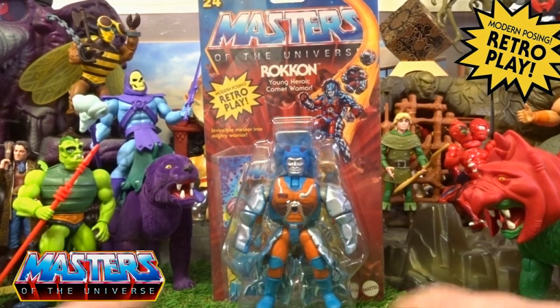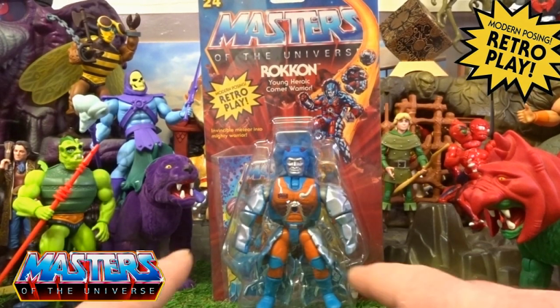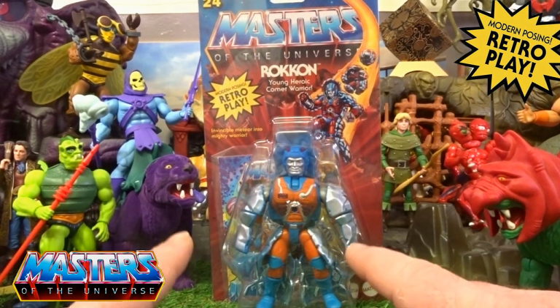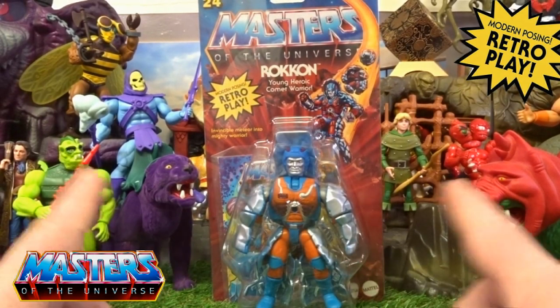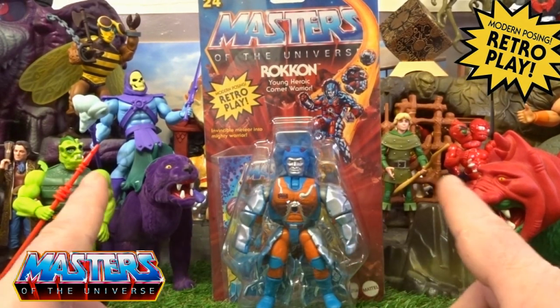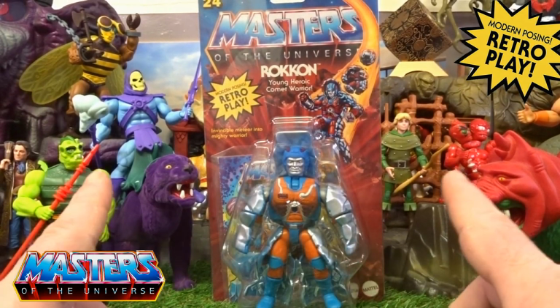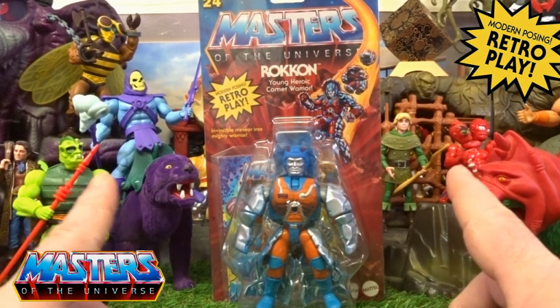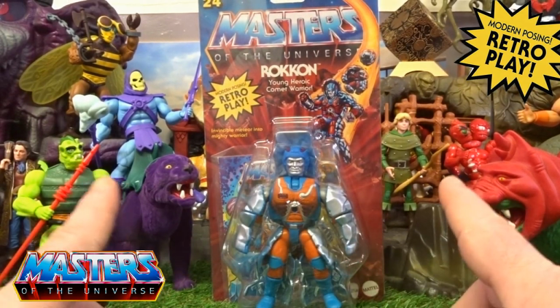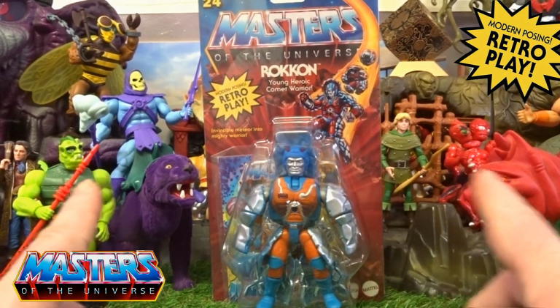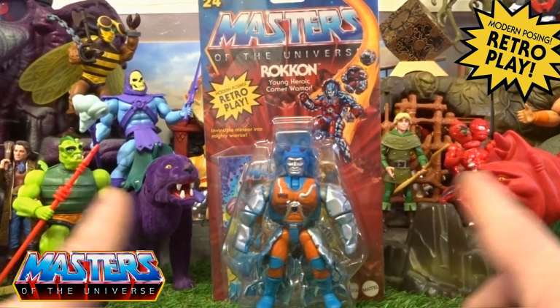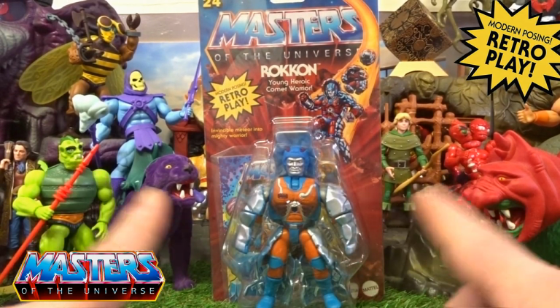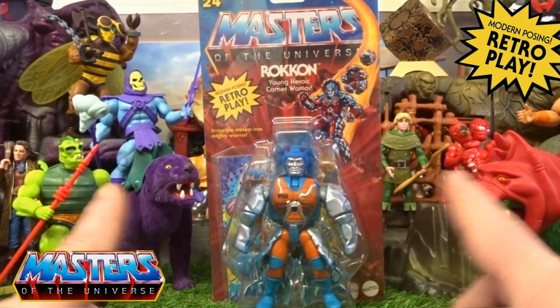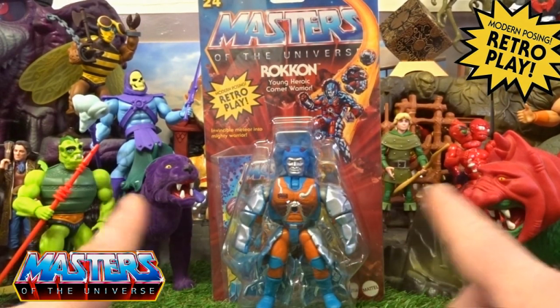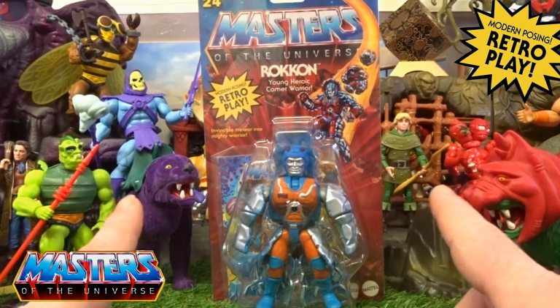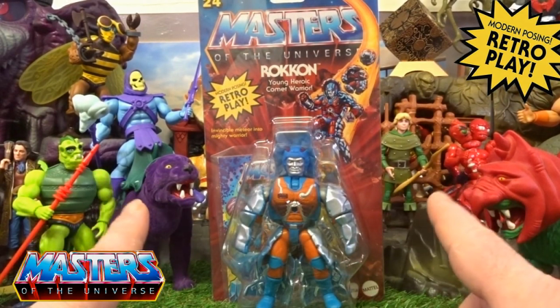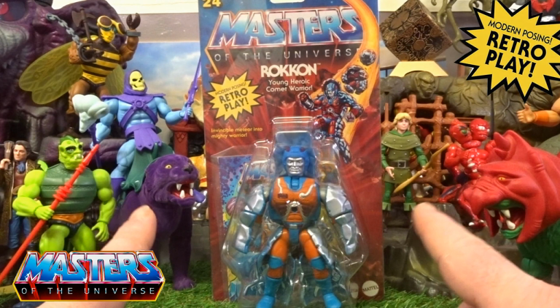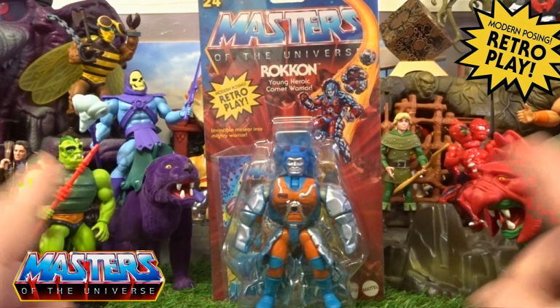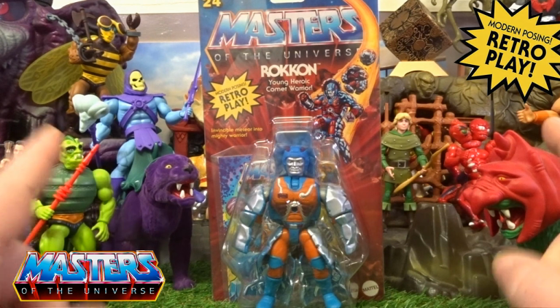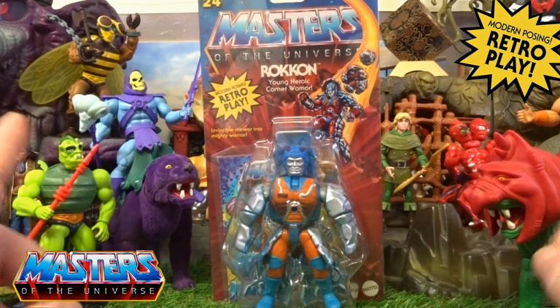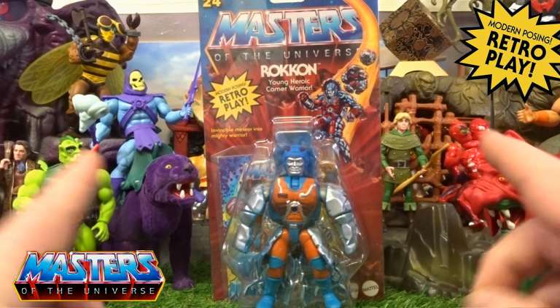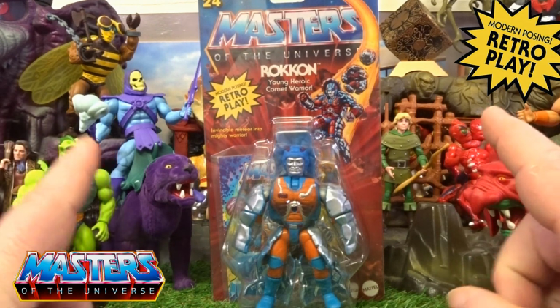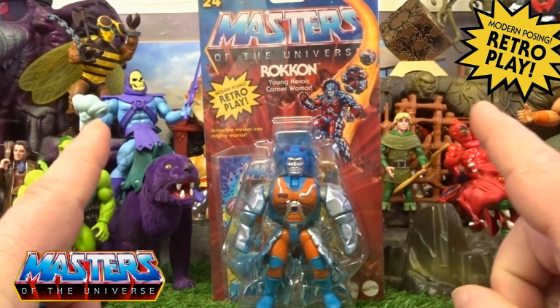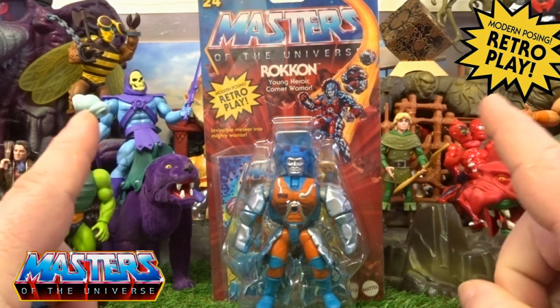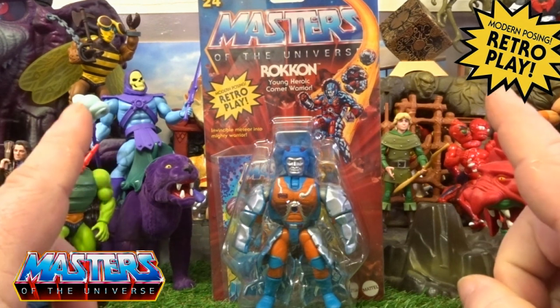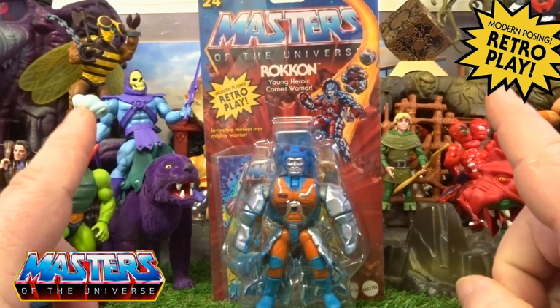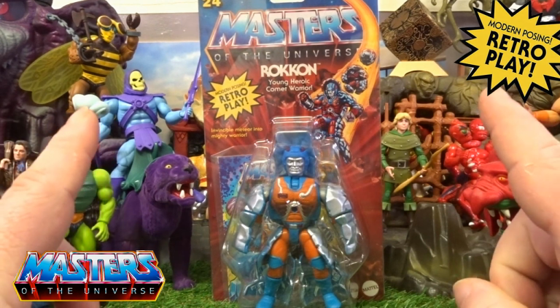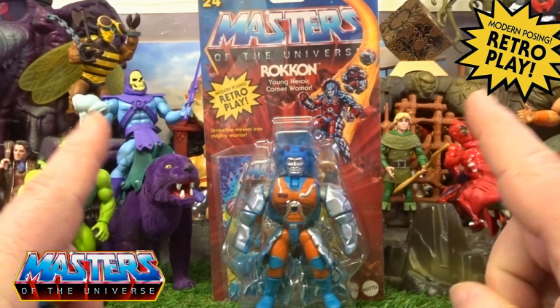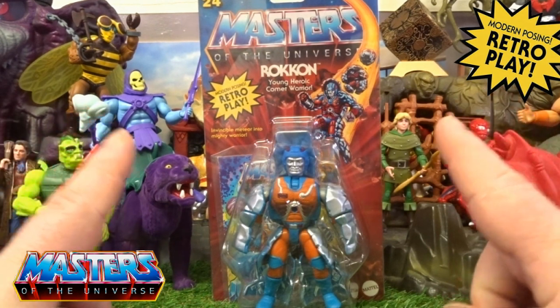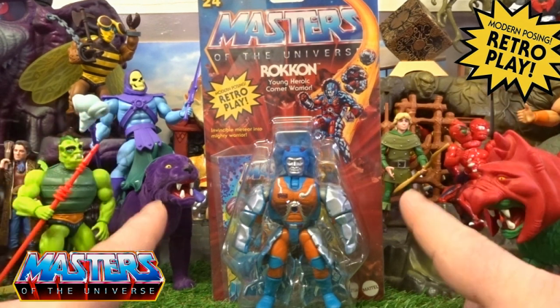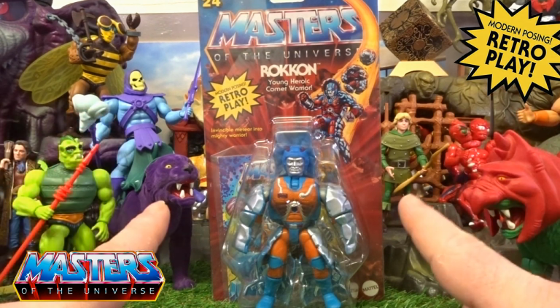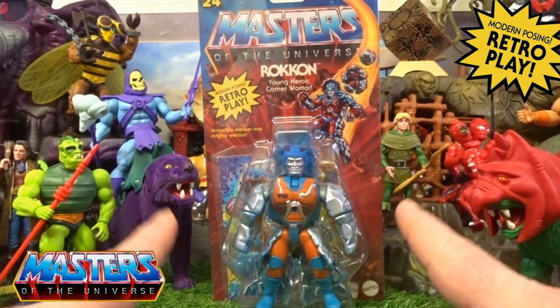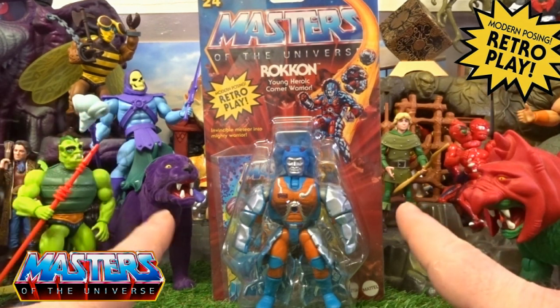Hi guys, welcome back to another little Geeky Reviews. This time we are going to go through the new Mattel Creations Rock On.